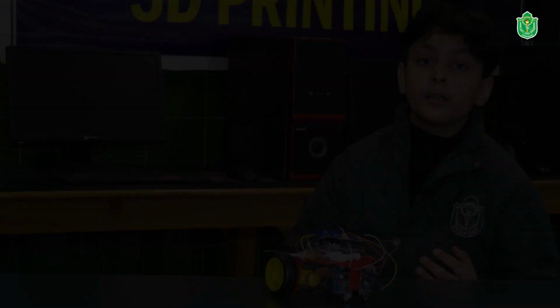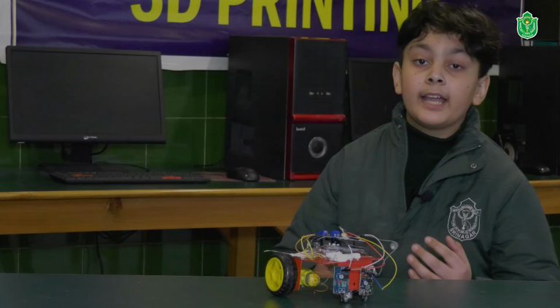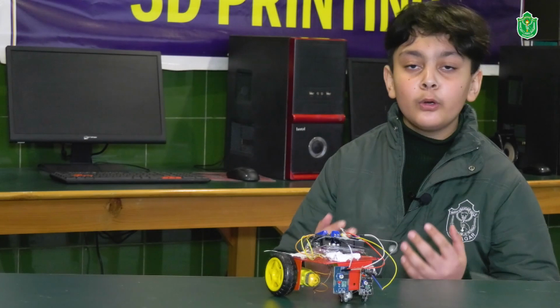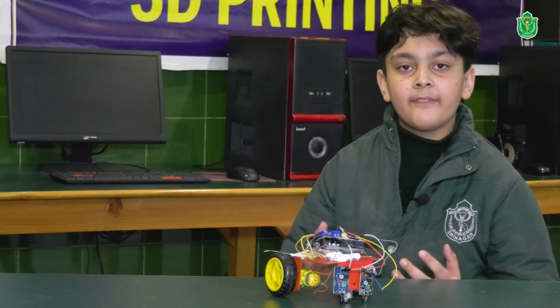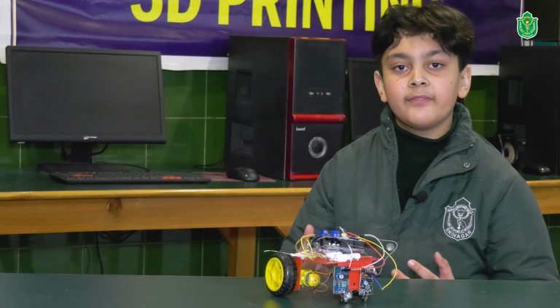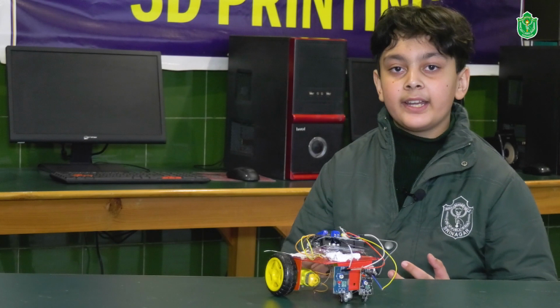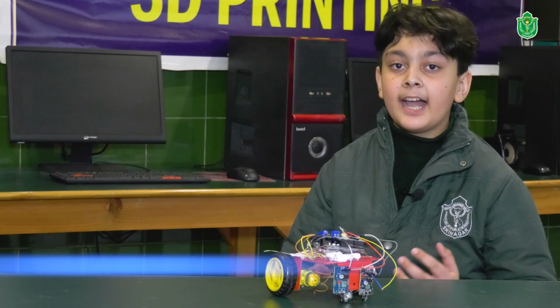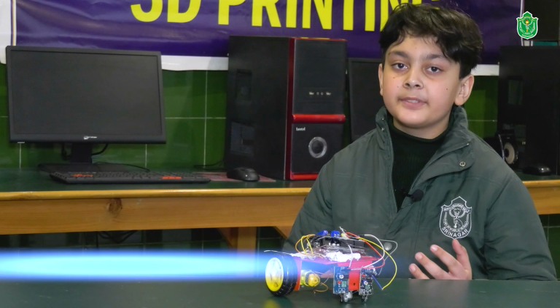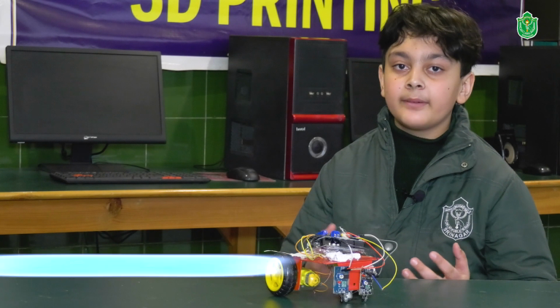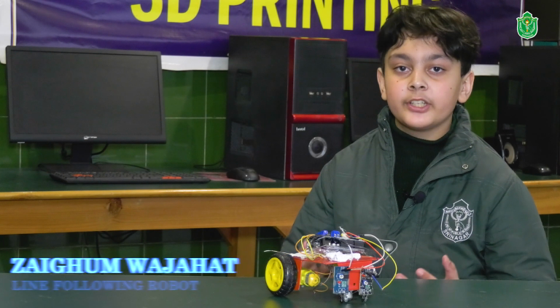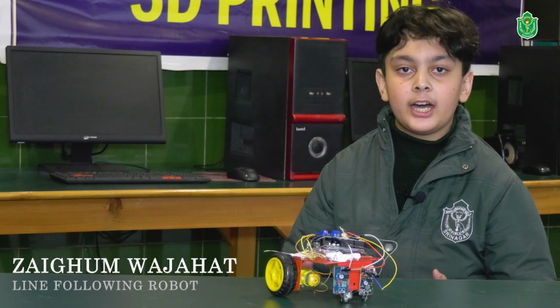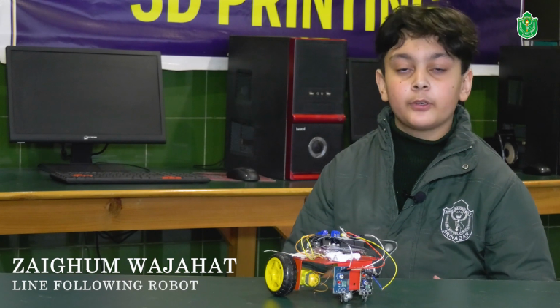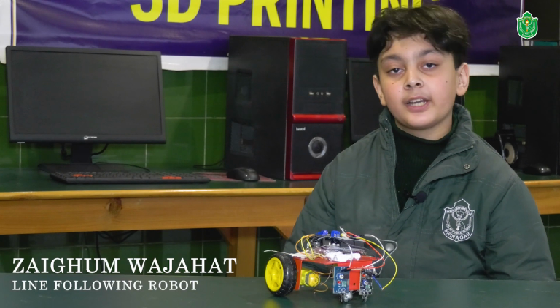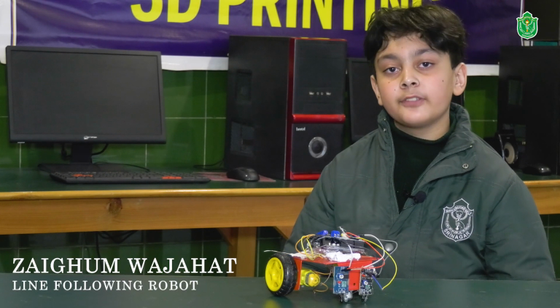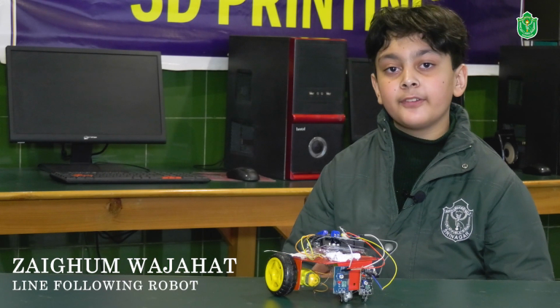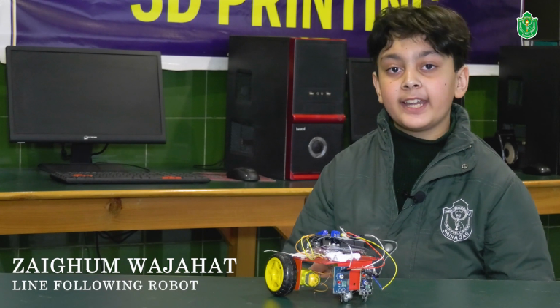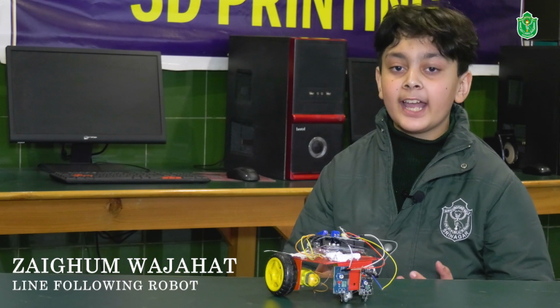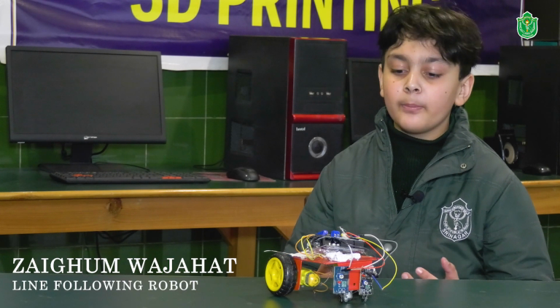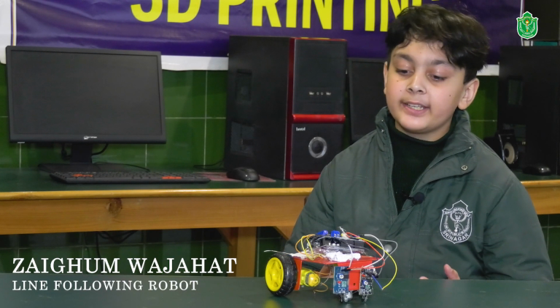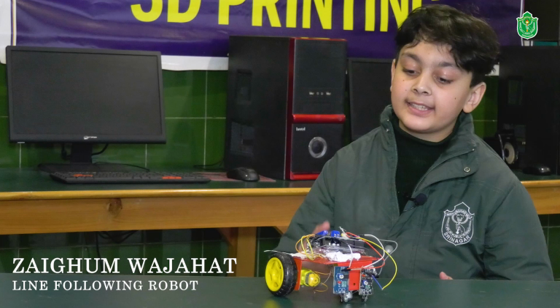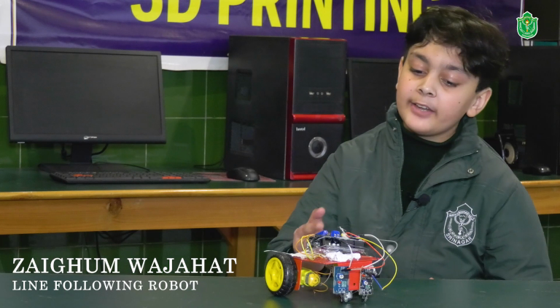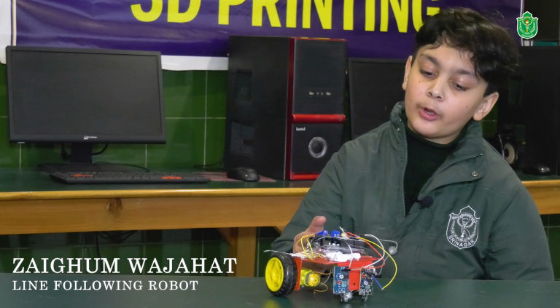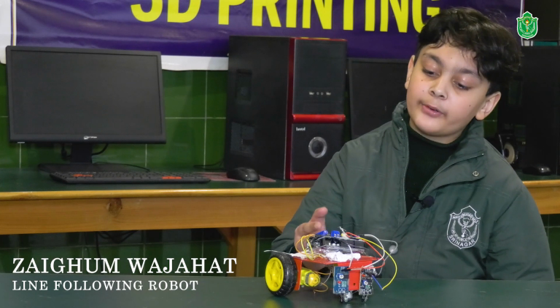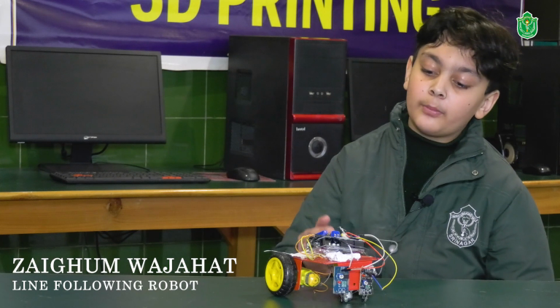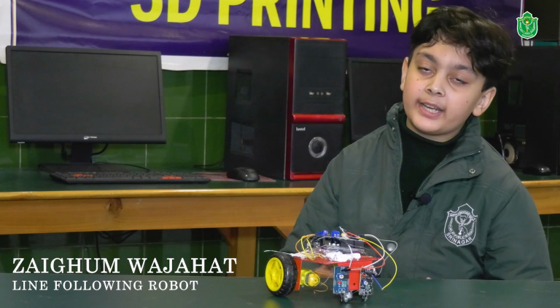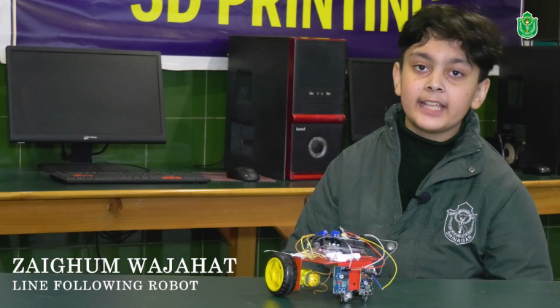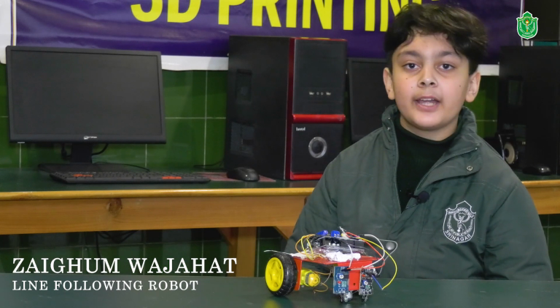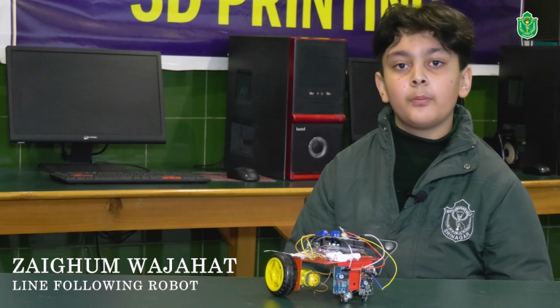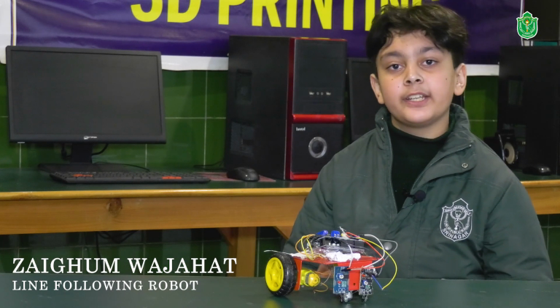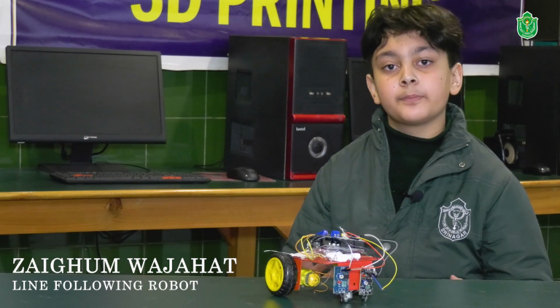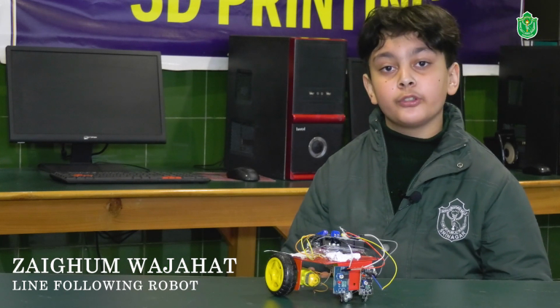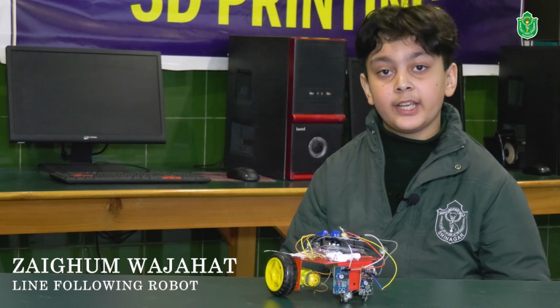Hello everyone, I am Zaykum Vajahat from class 5th and I have made this line following robot as my robotics project.